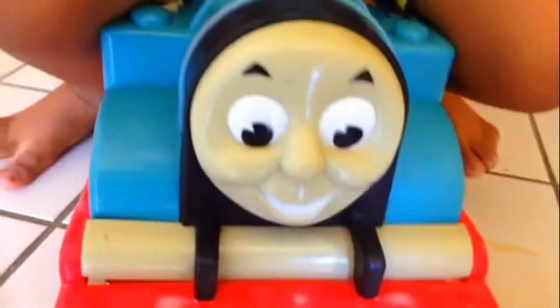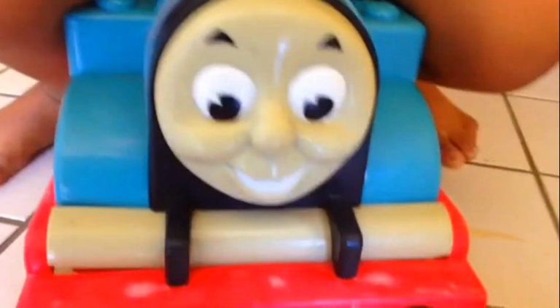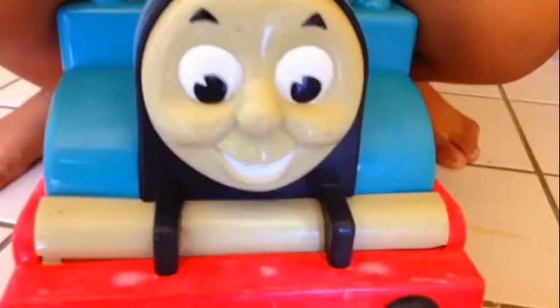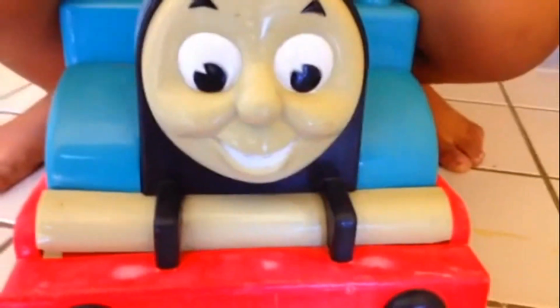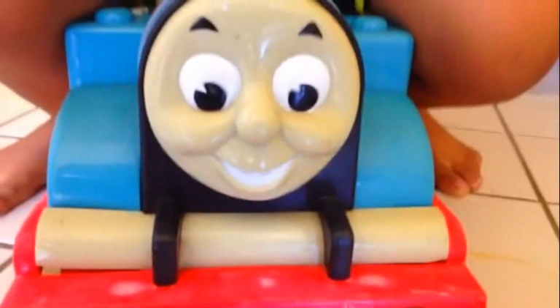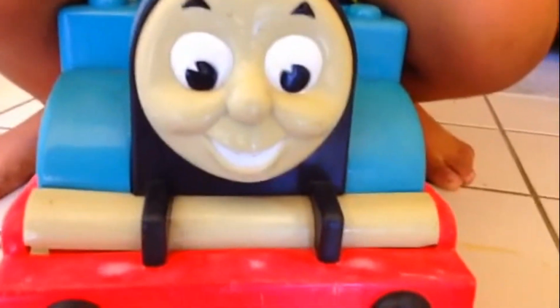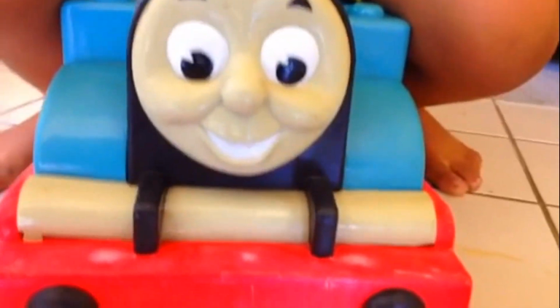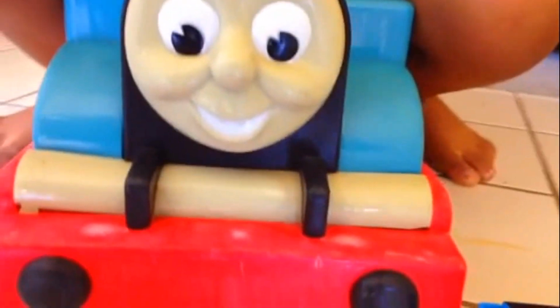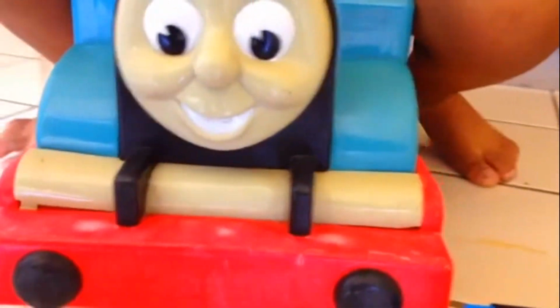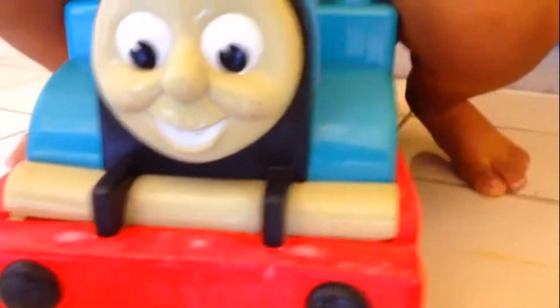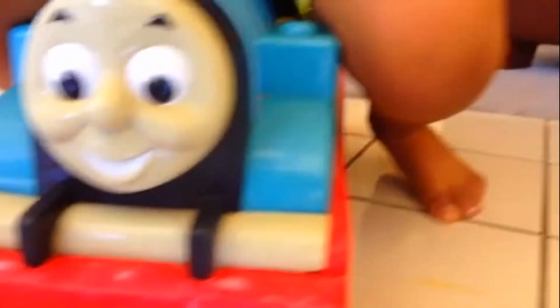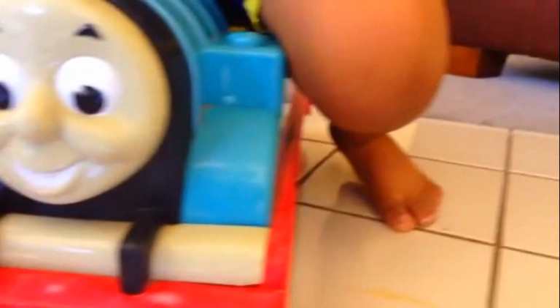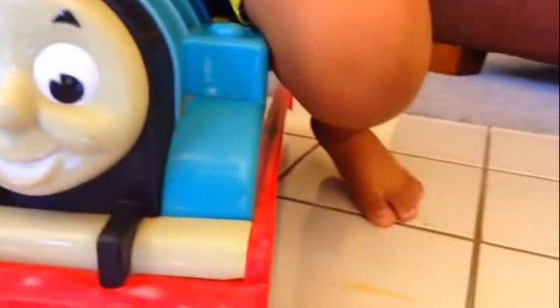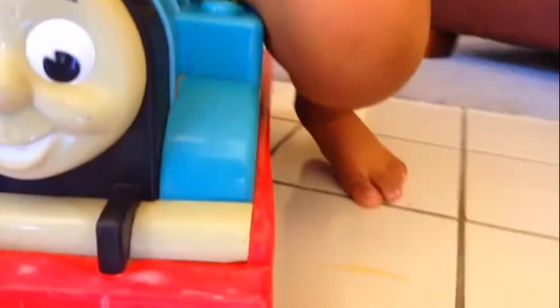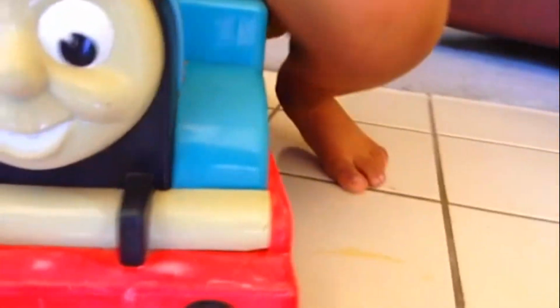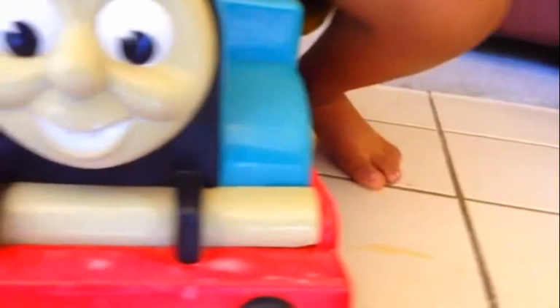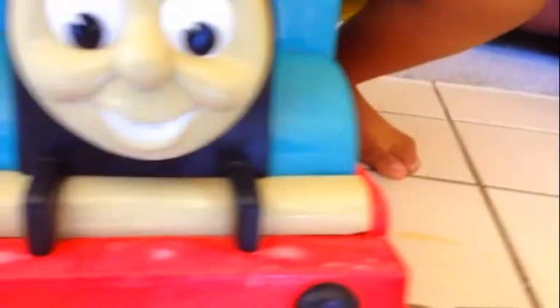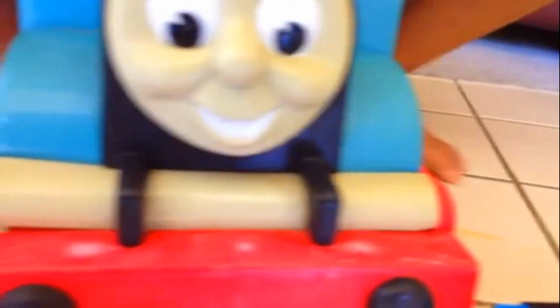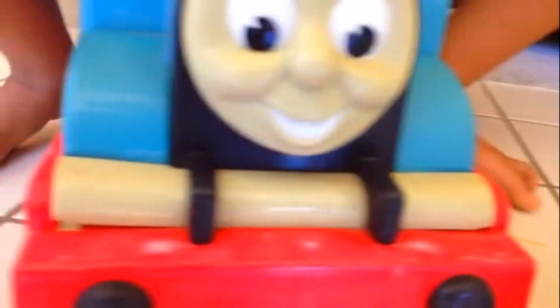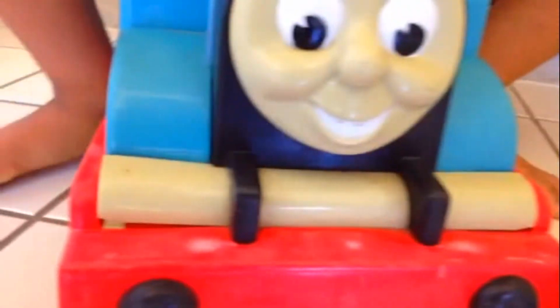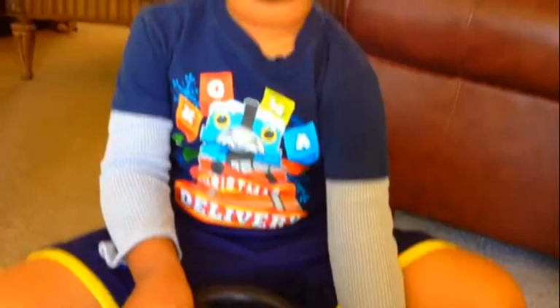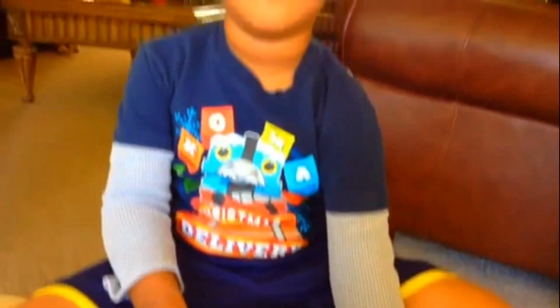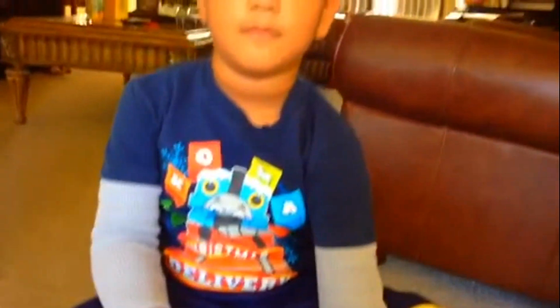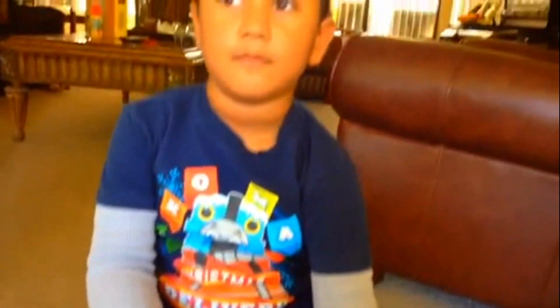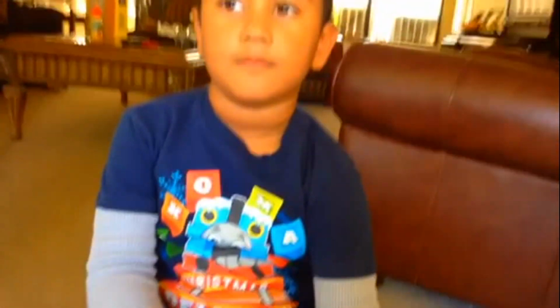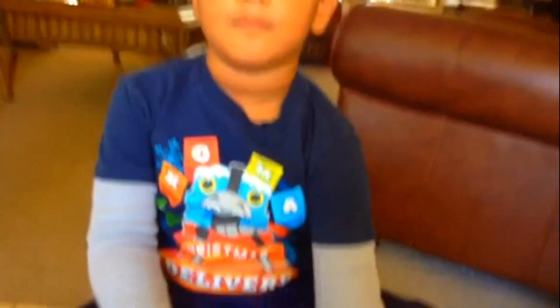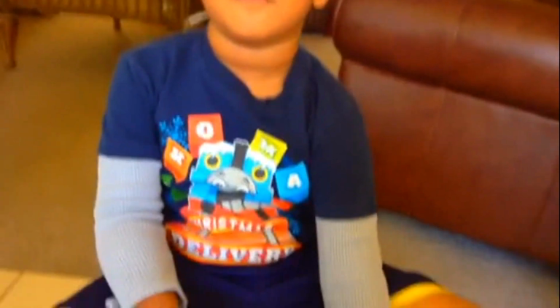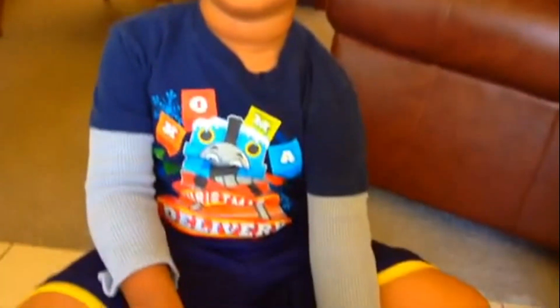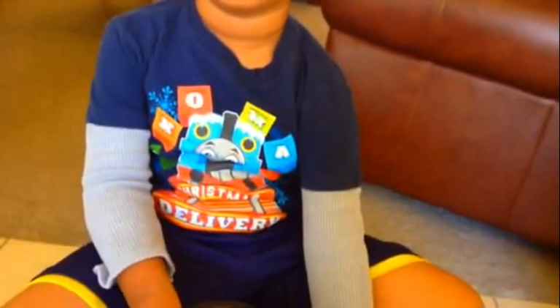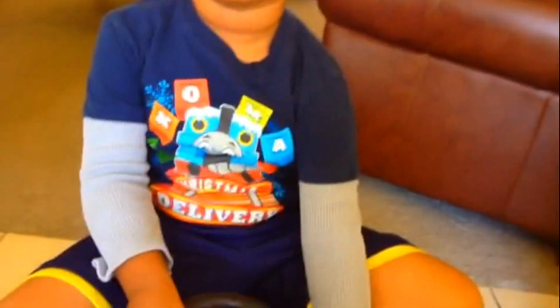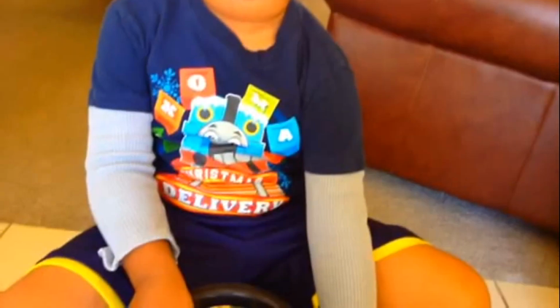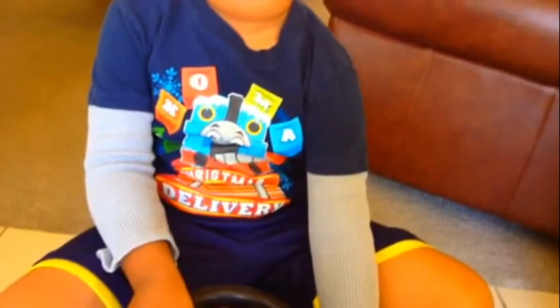Look at this — happy face Thomas. Alright Araf, do you want to push it?